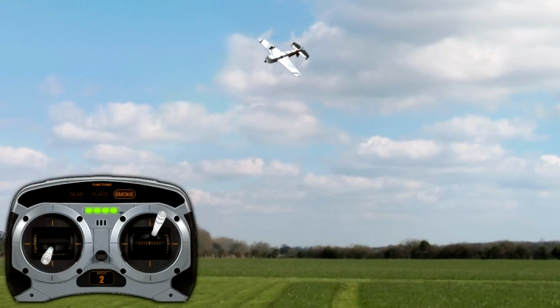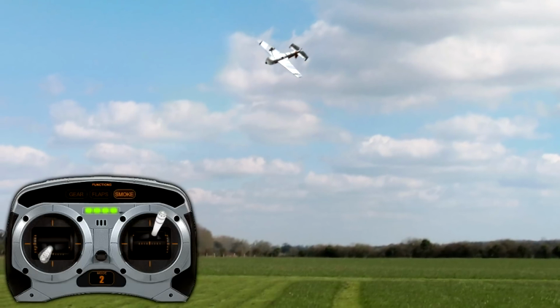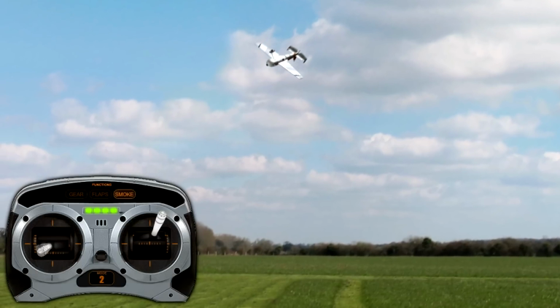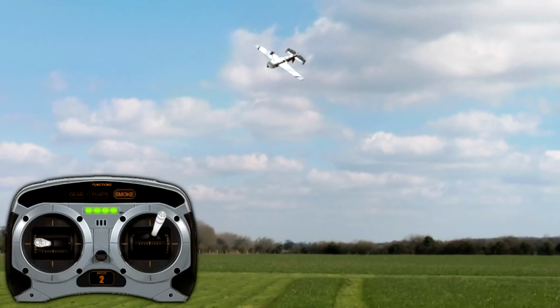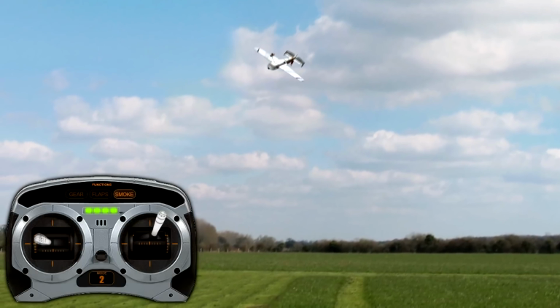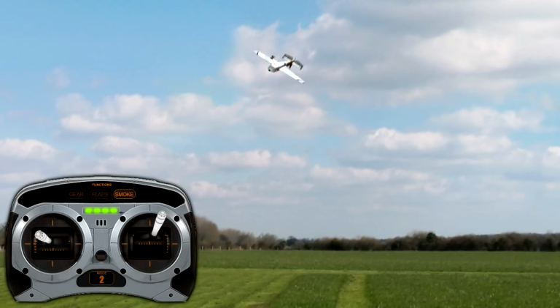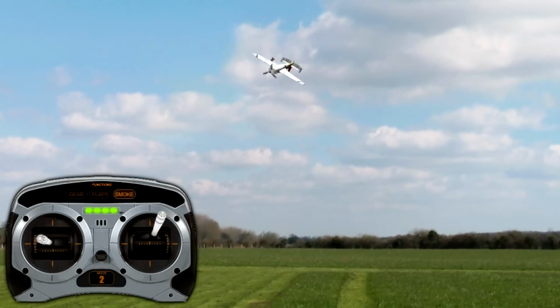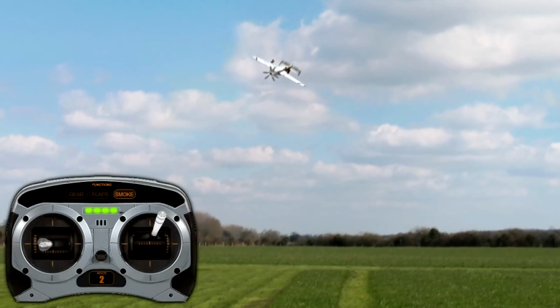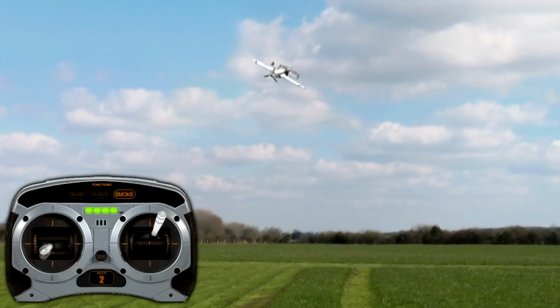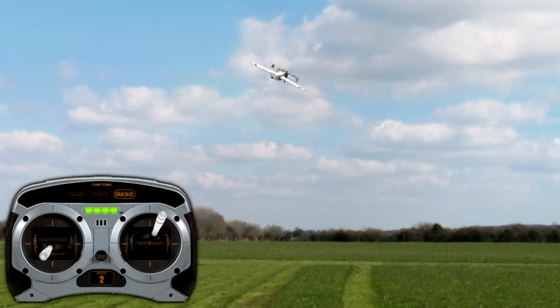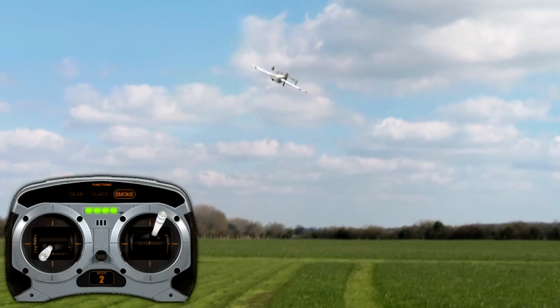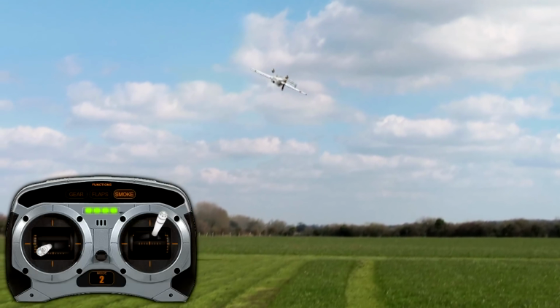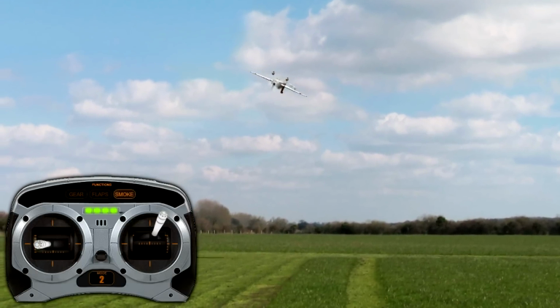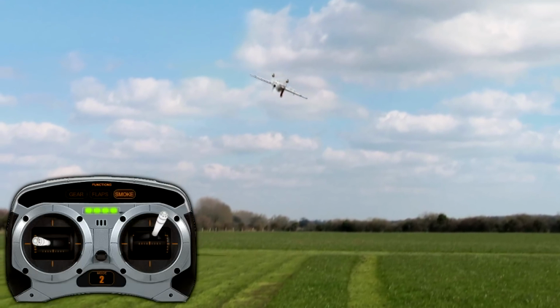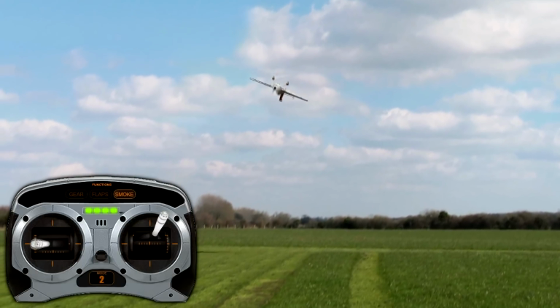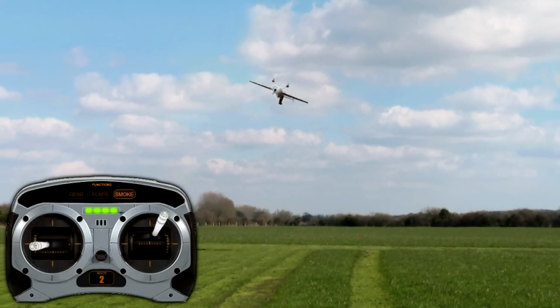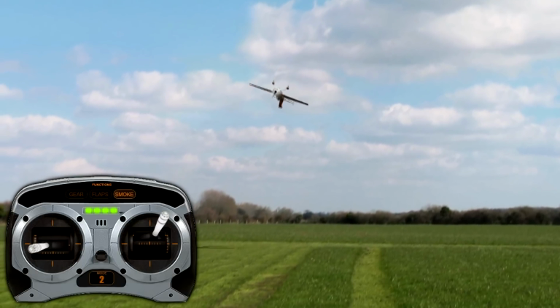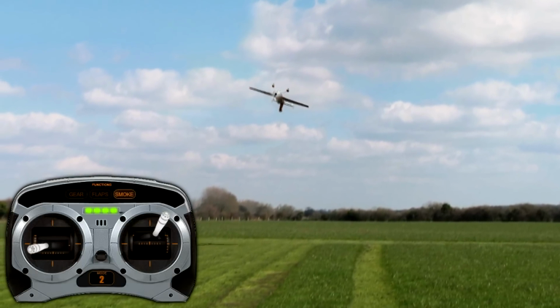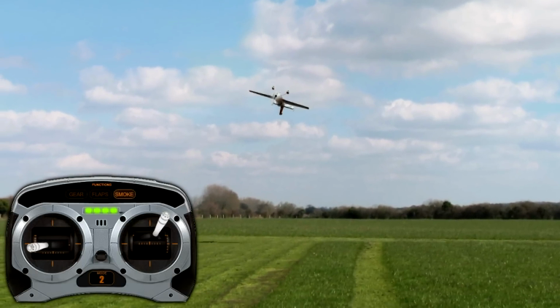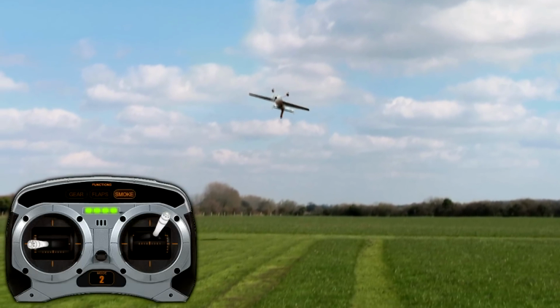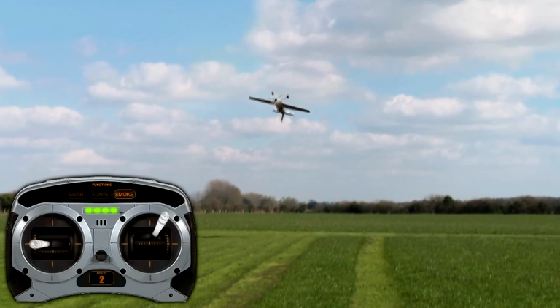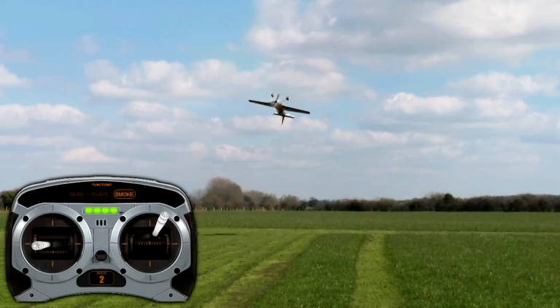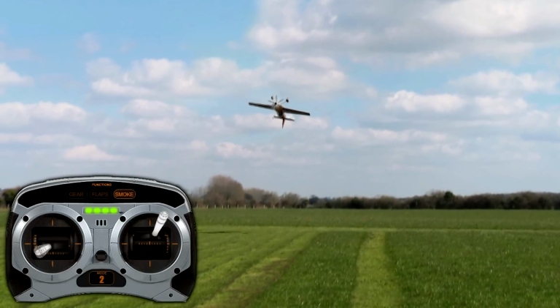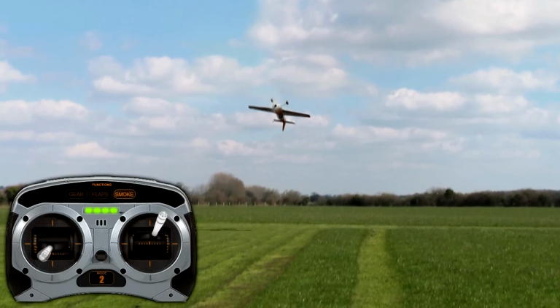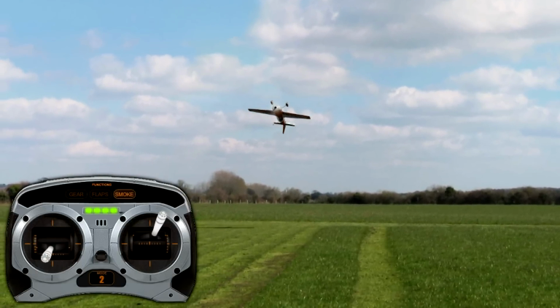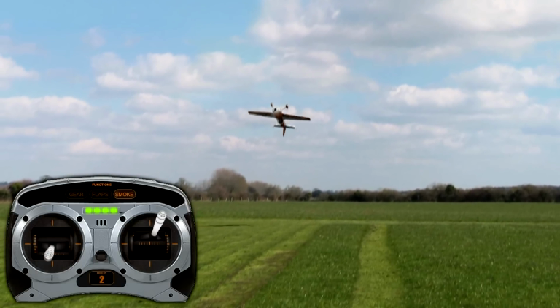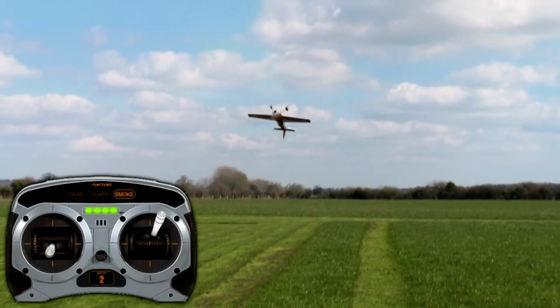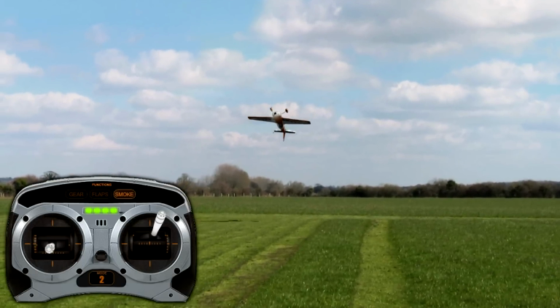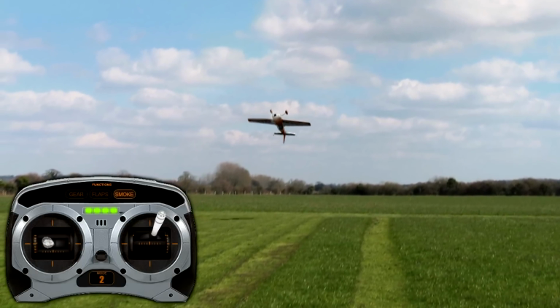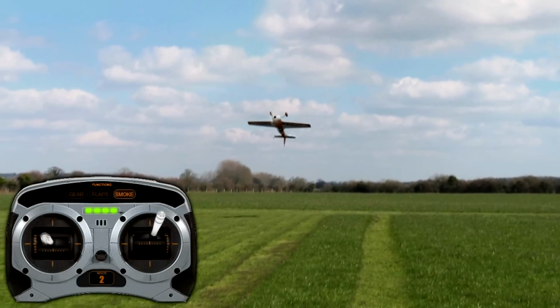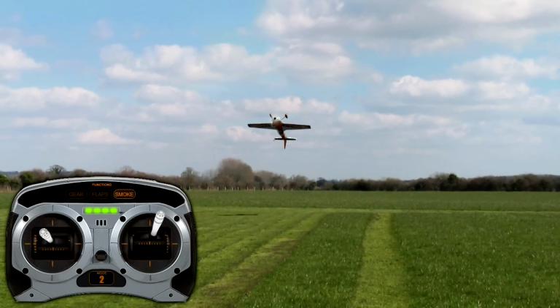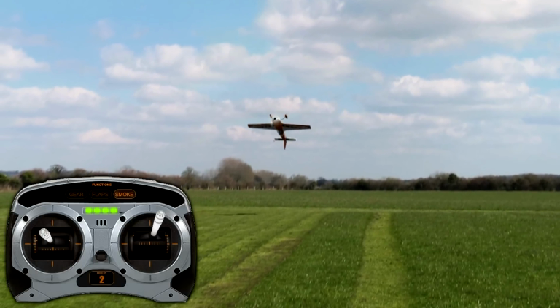Then getting on the correct elevator input to fly out. So basically you're doing a hammerhead except you're throwing in rudder and aileron. That's the way I see it.